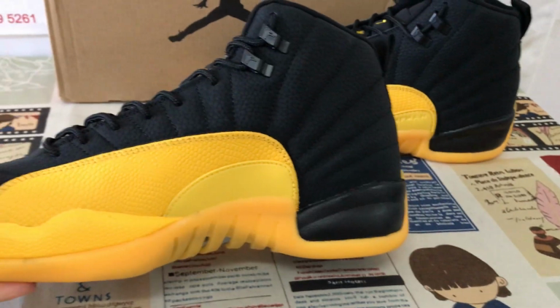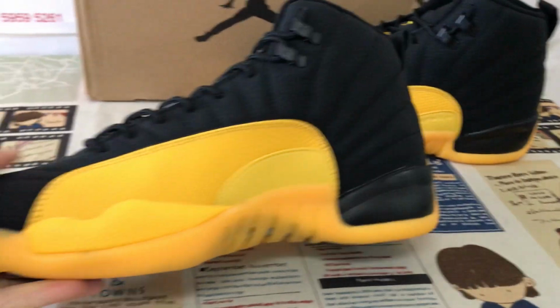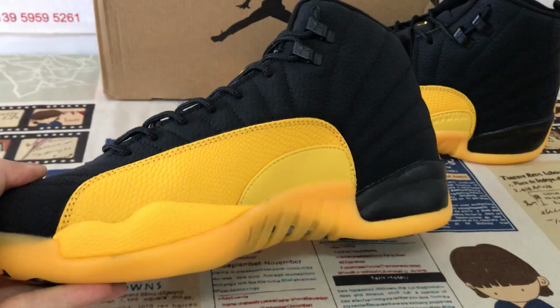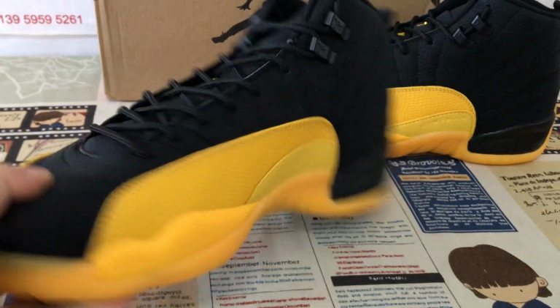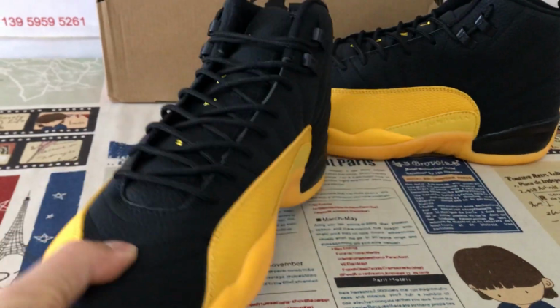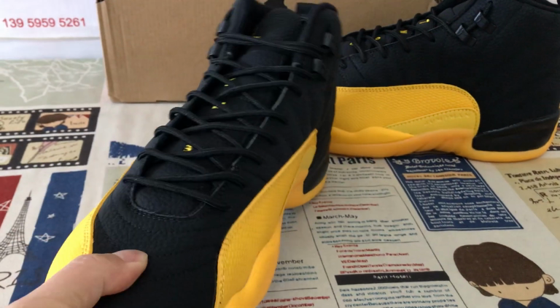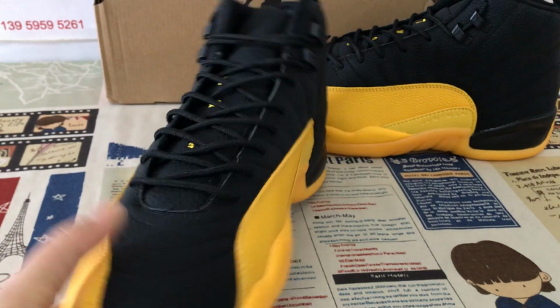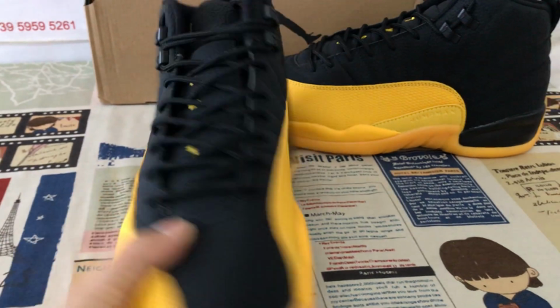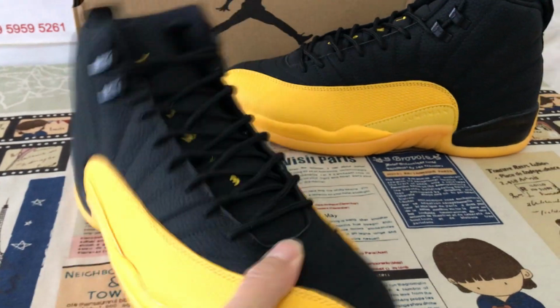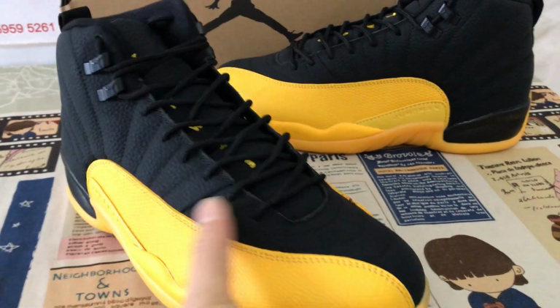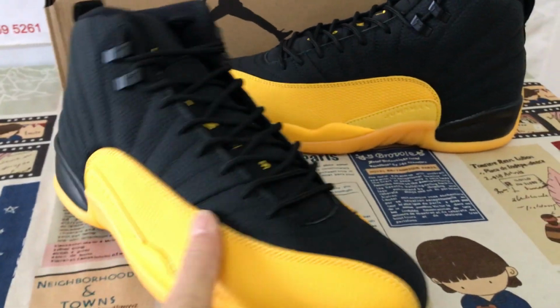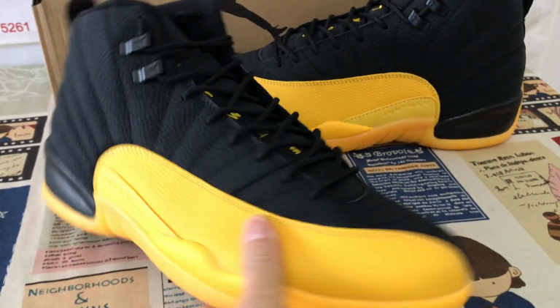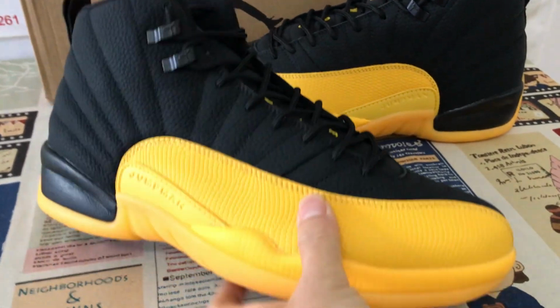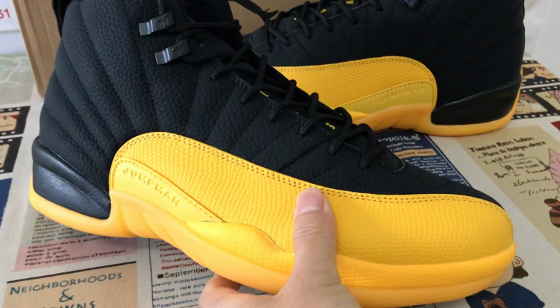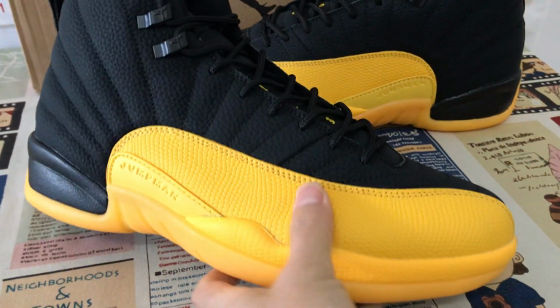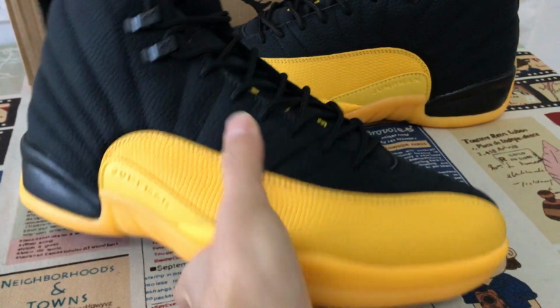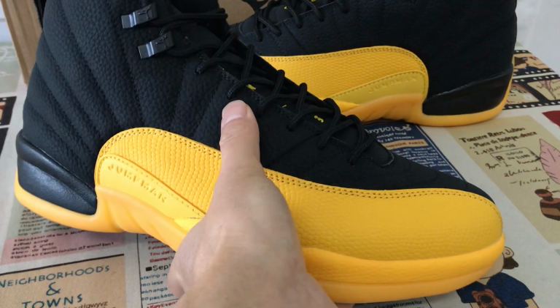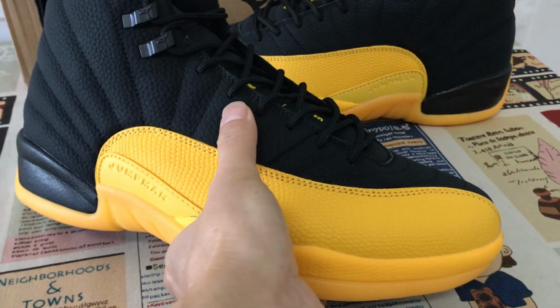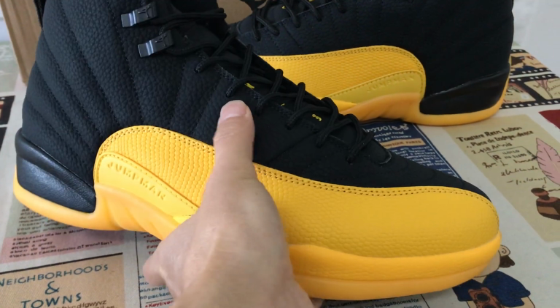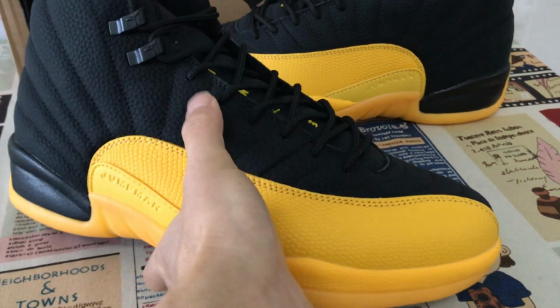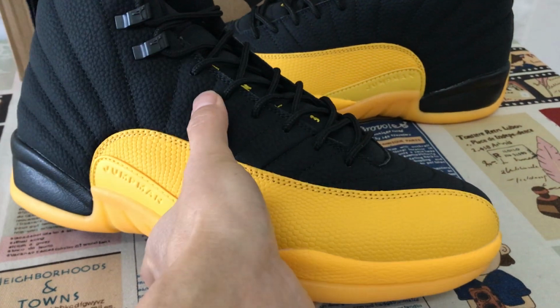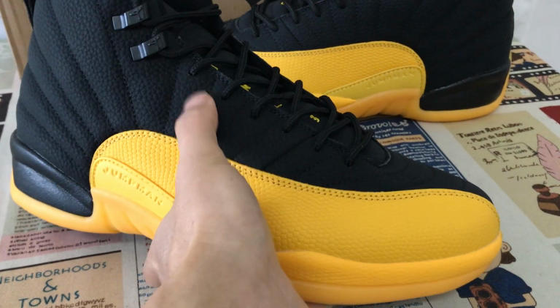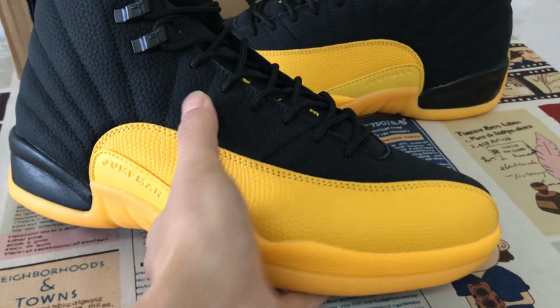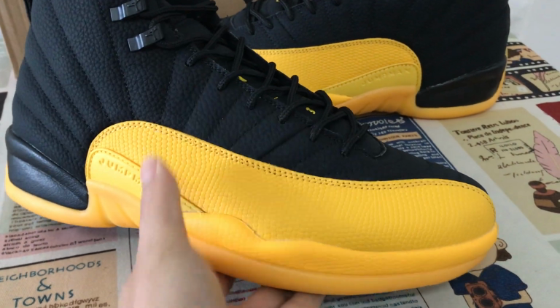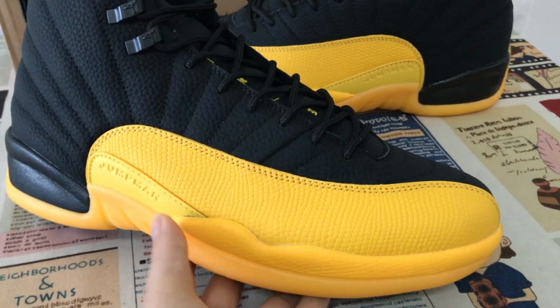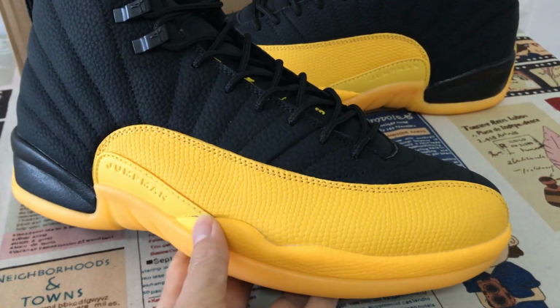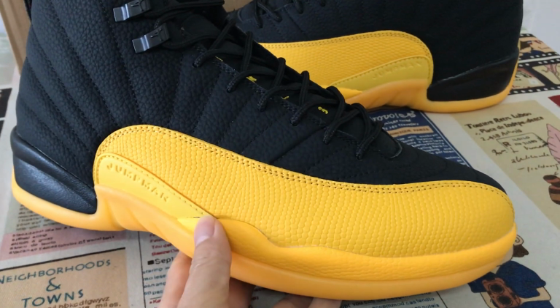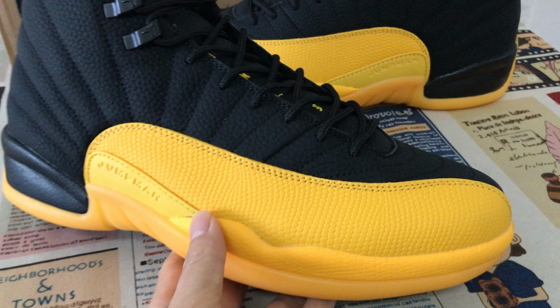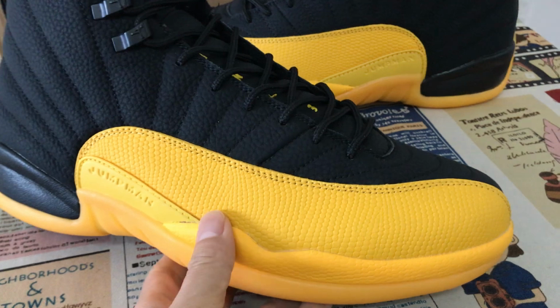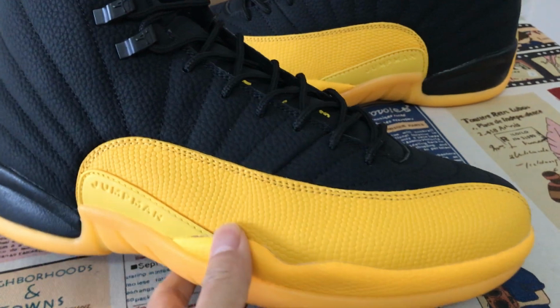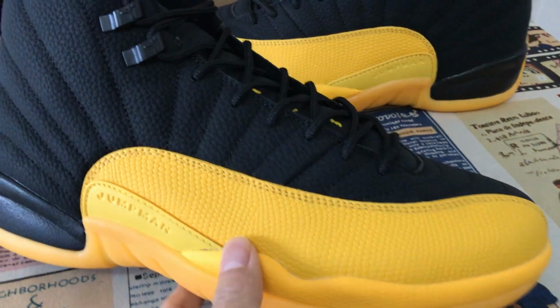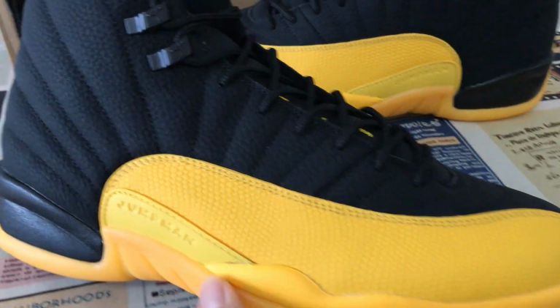Here's our view of the shoes. We can see the shoes features black and yellow color.